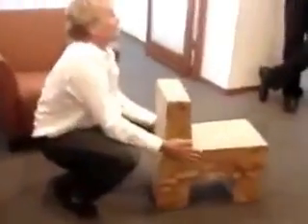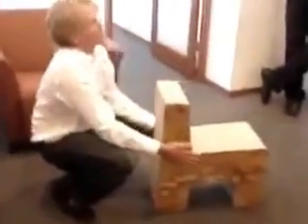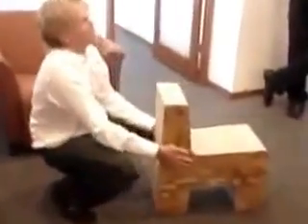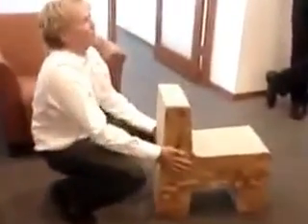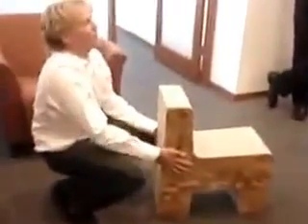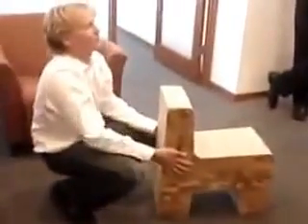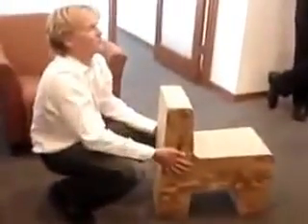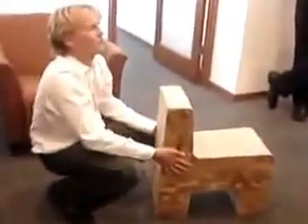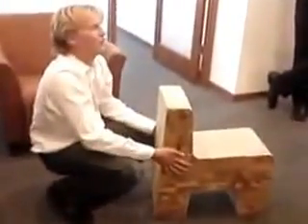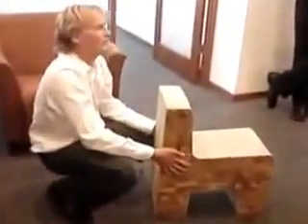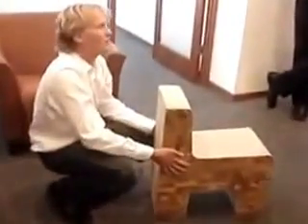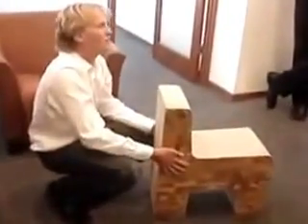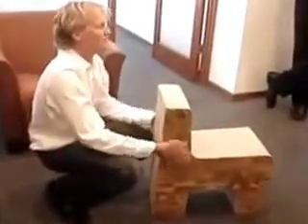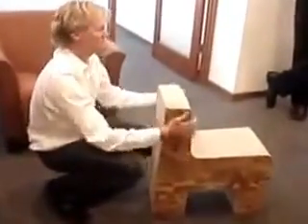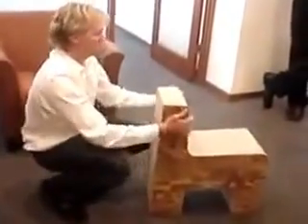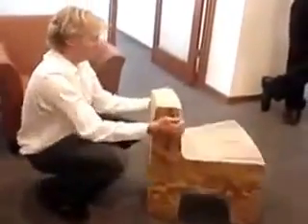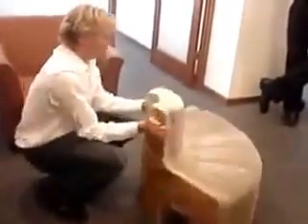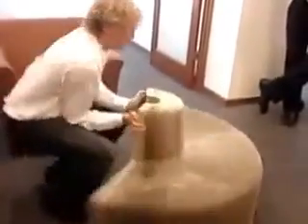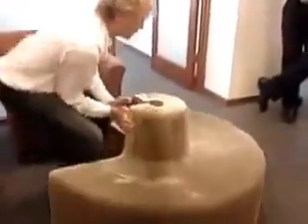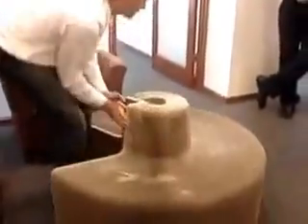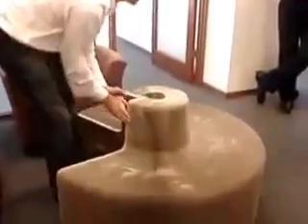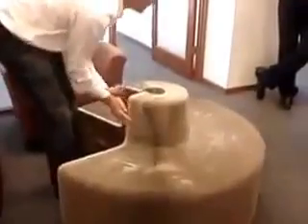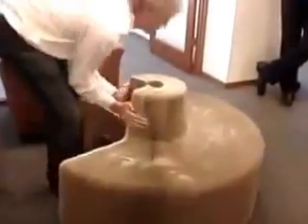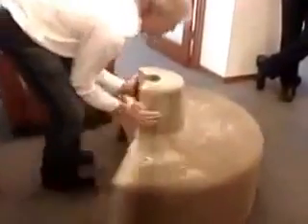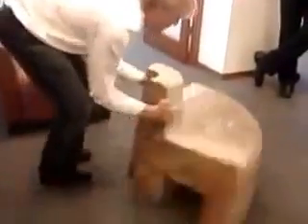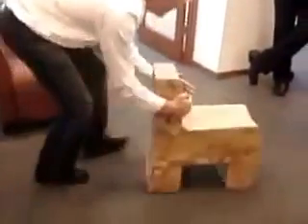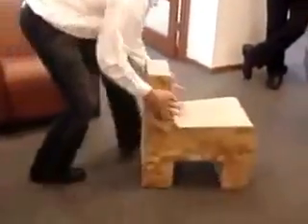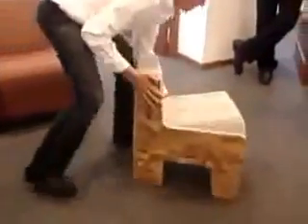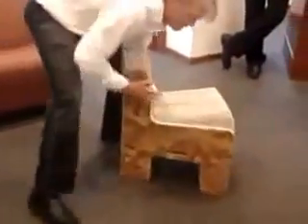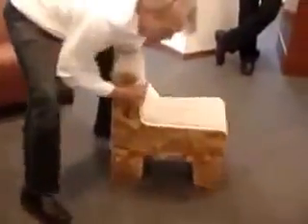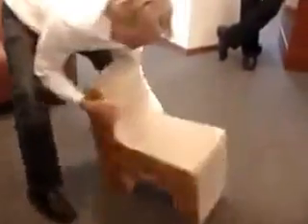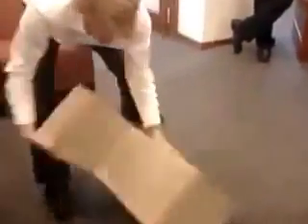It's 25 kilos, like 40-some pounds. Alright, do the presentation. This is the best part. It's like a circus alone here.